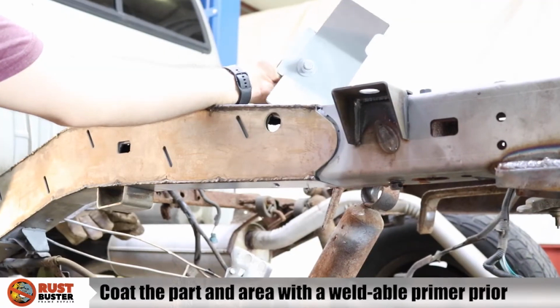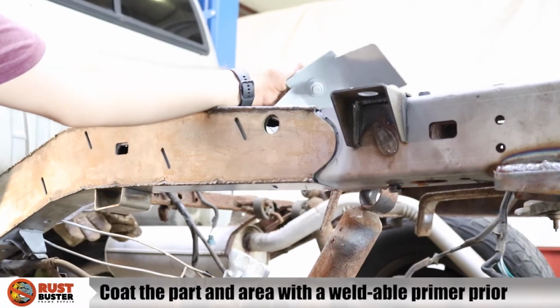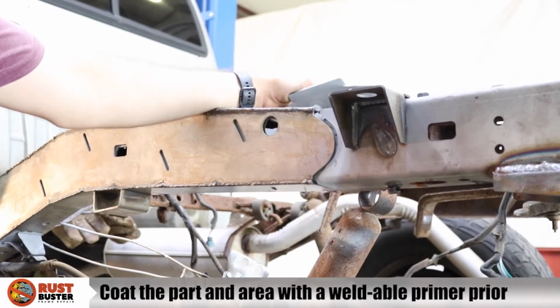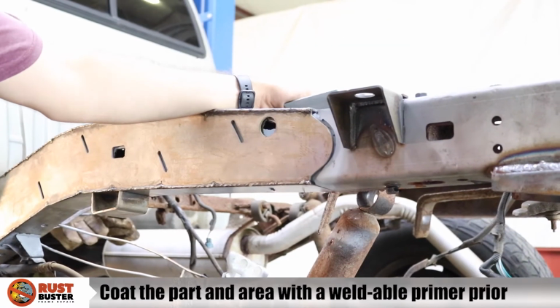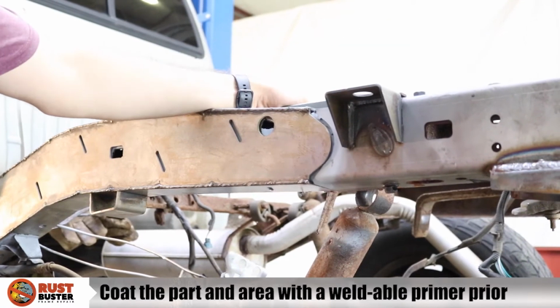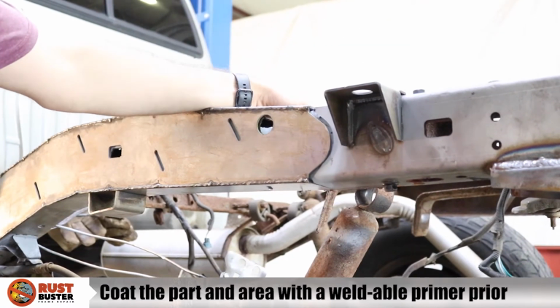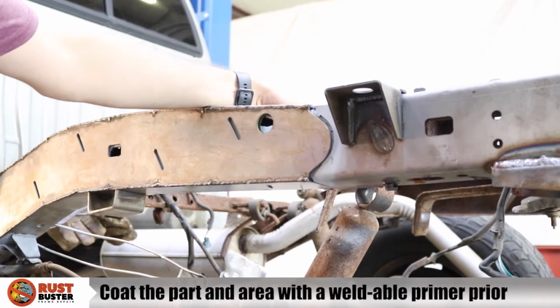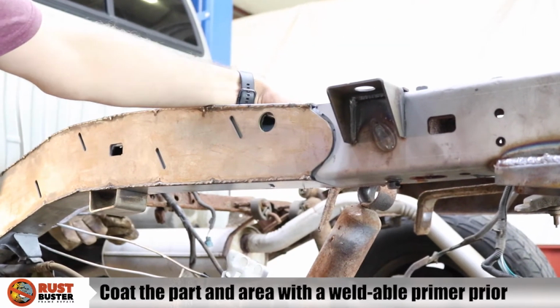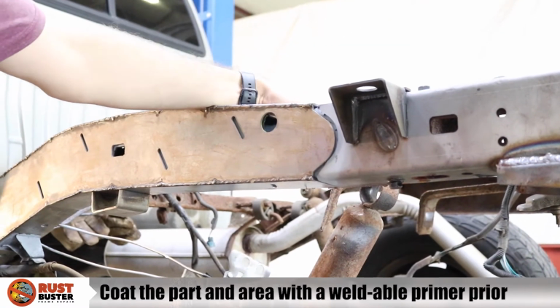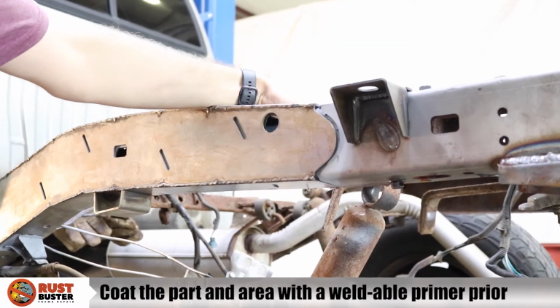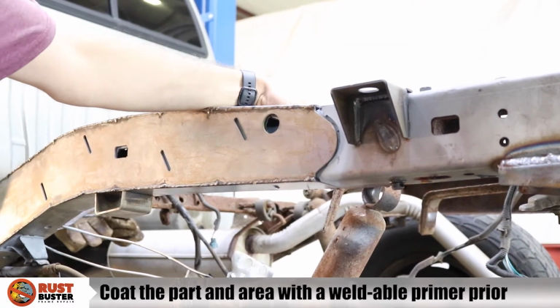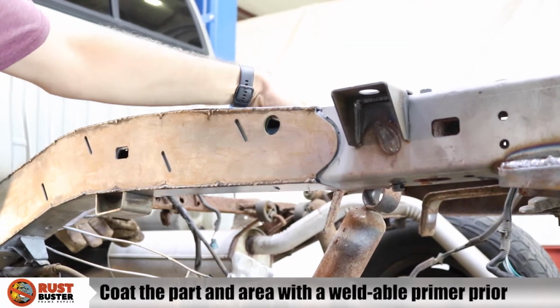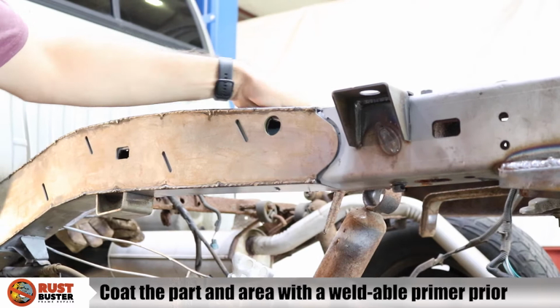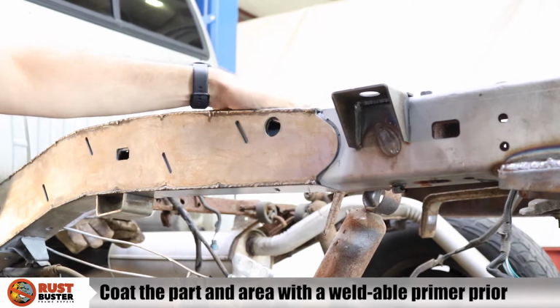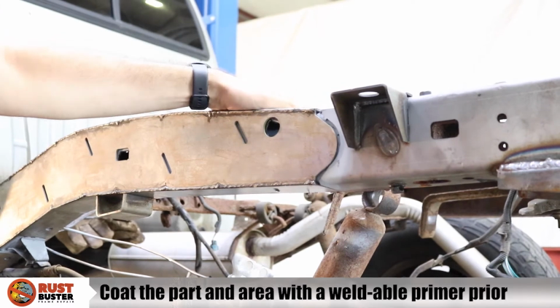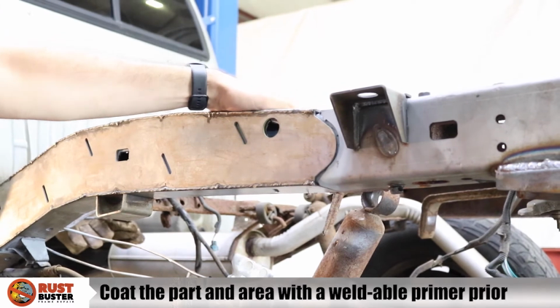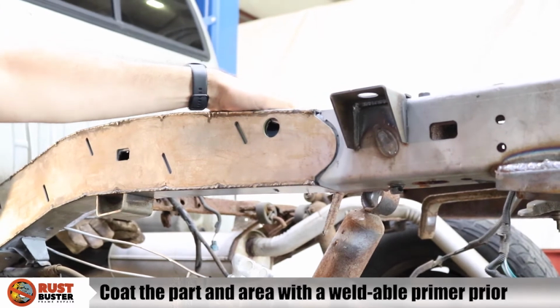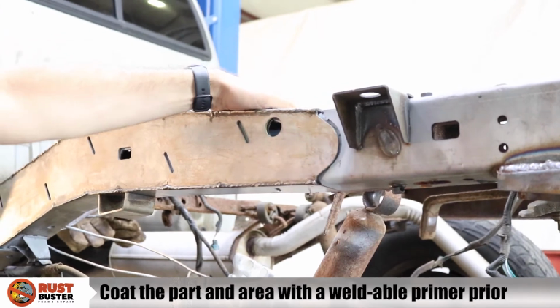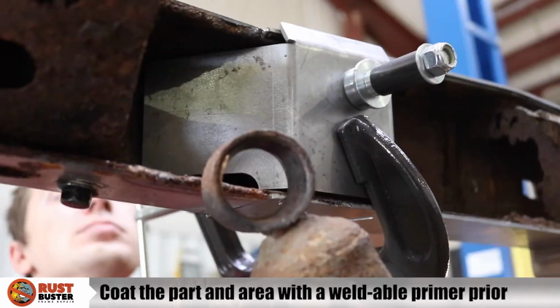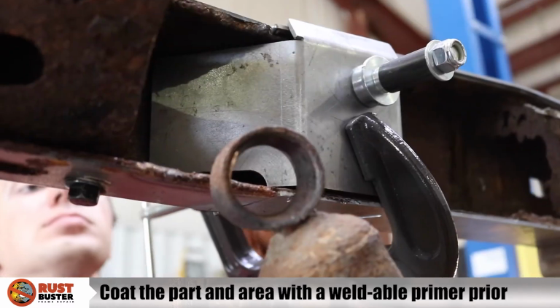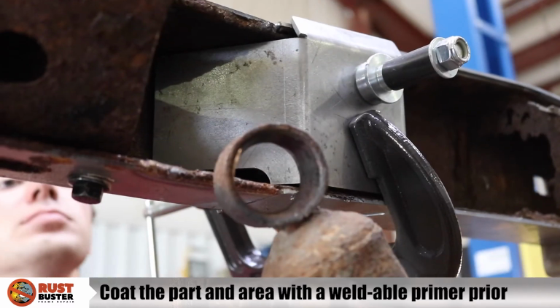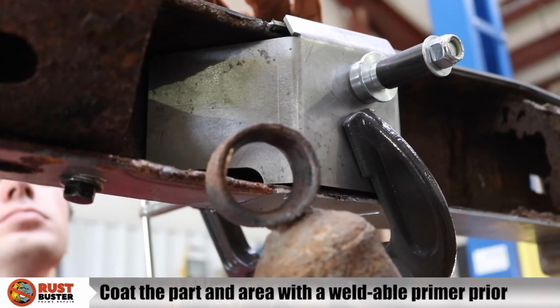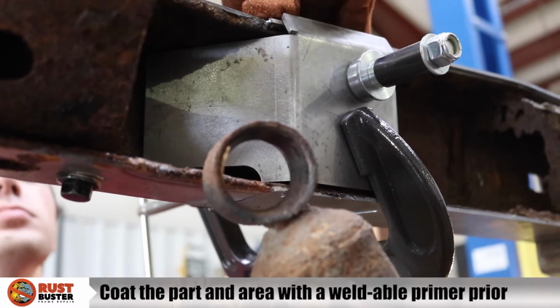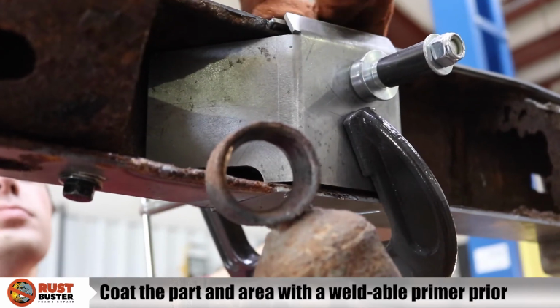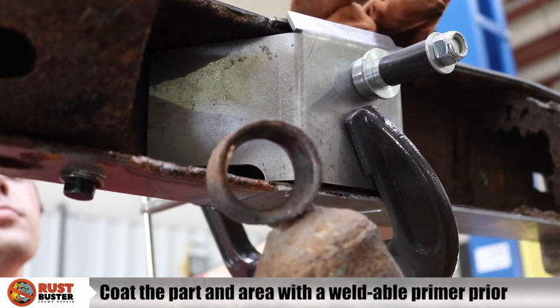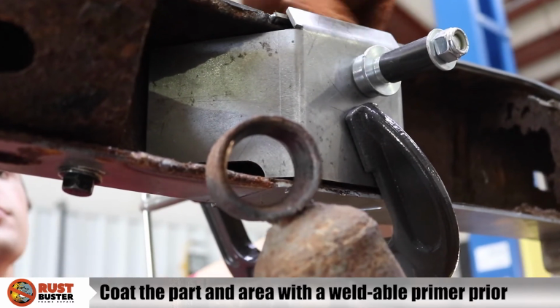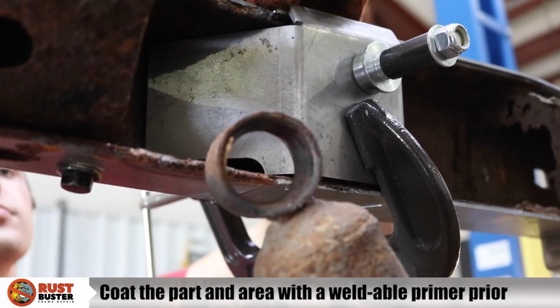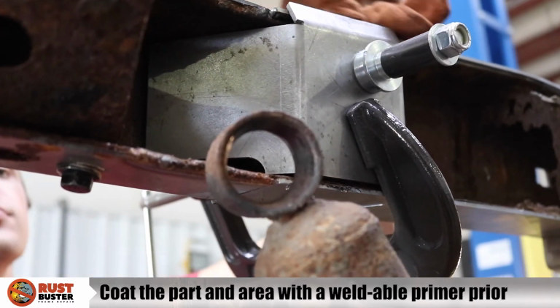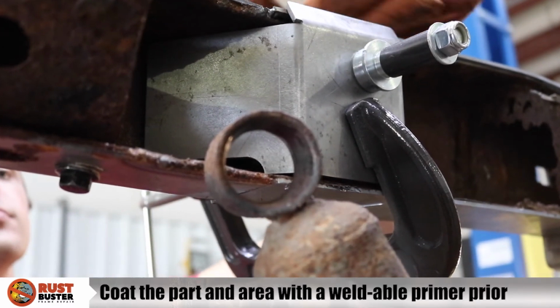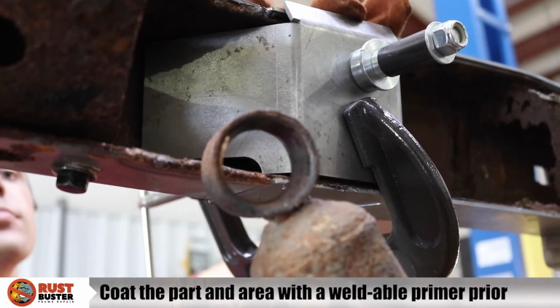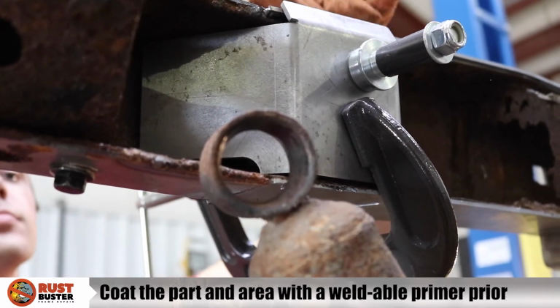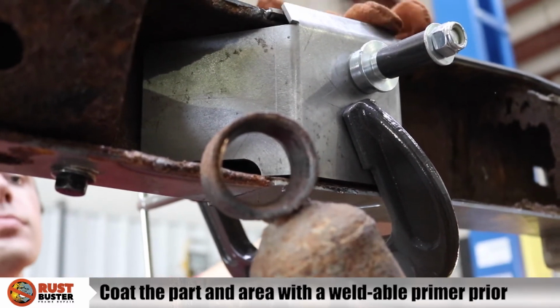Step 7. Clamp the mount into the rail and begin welding it around all edges.